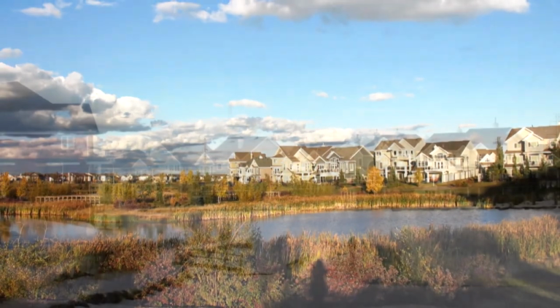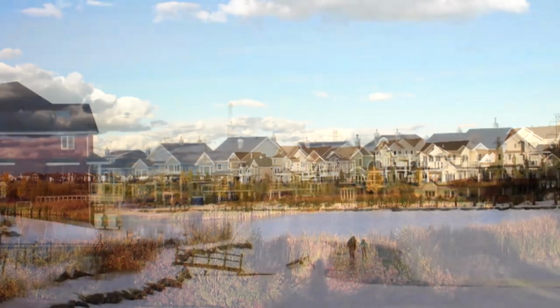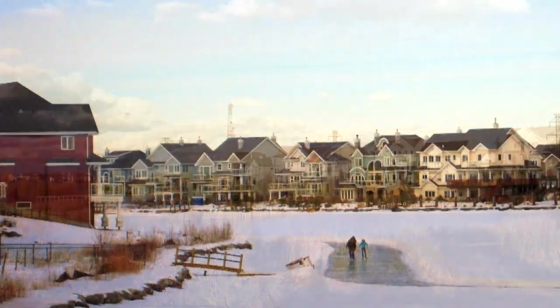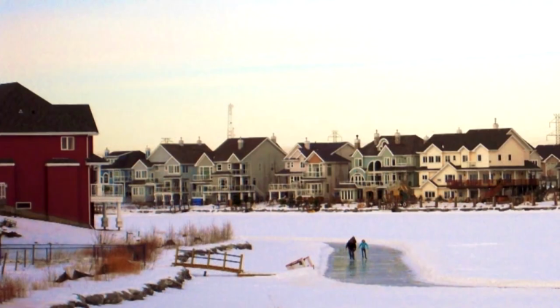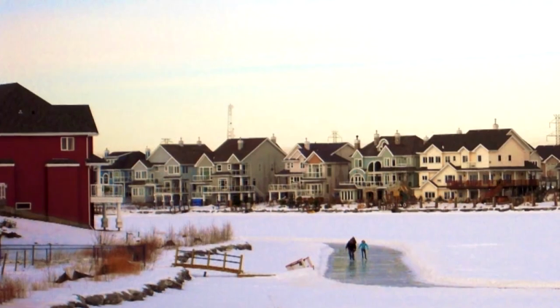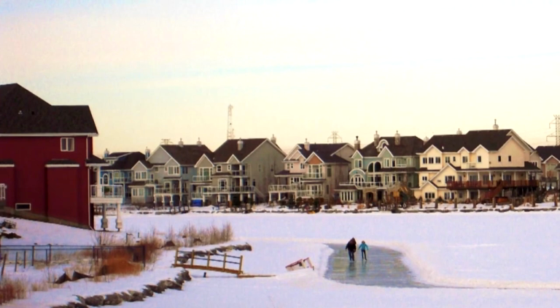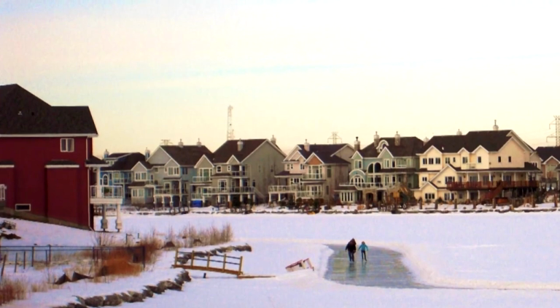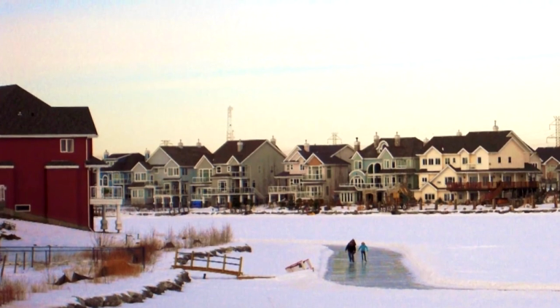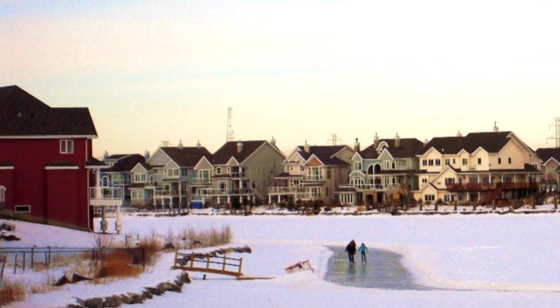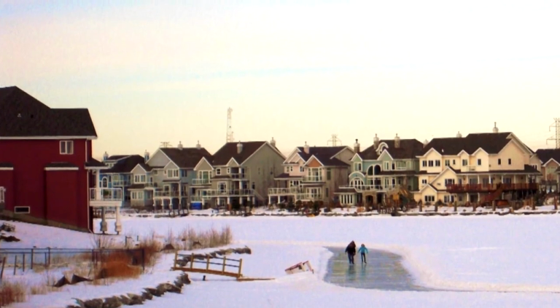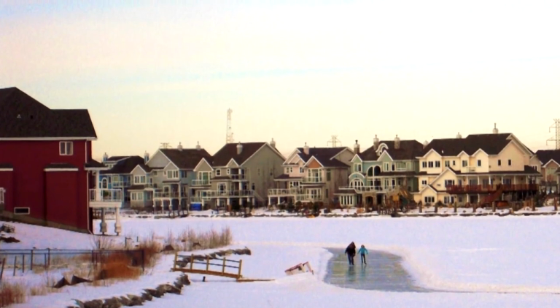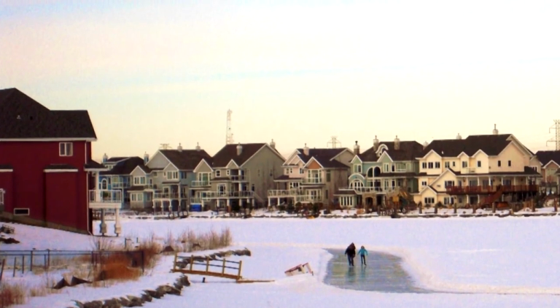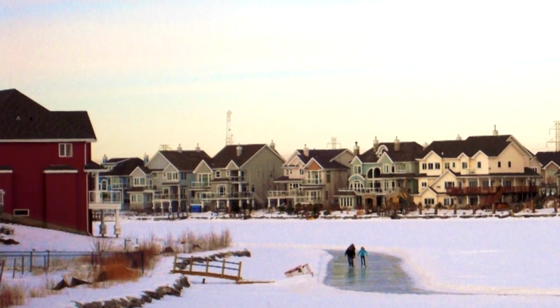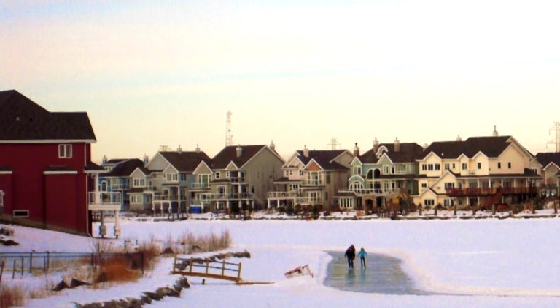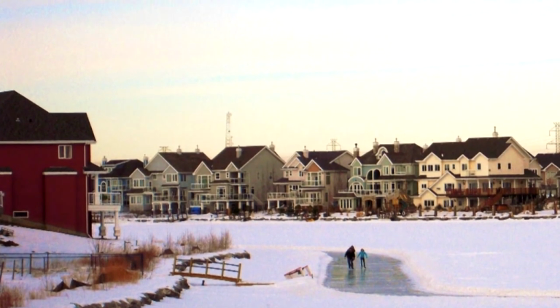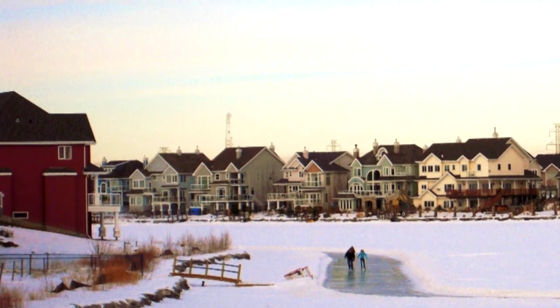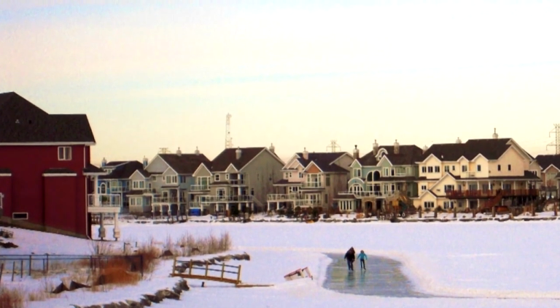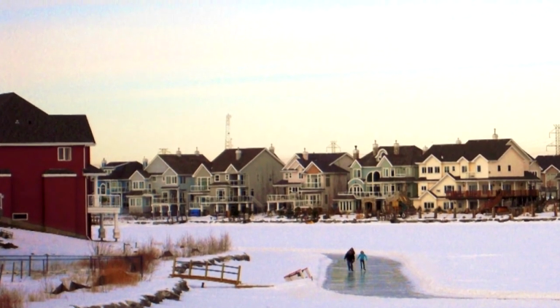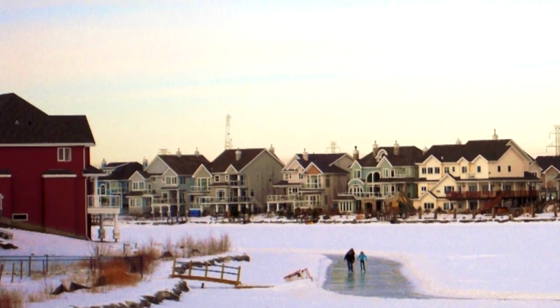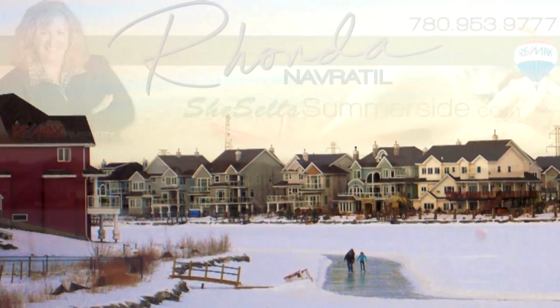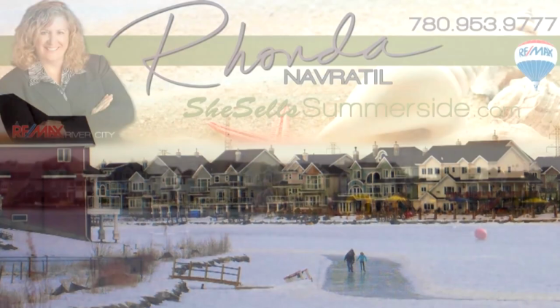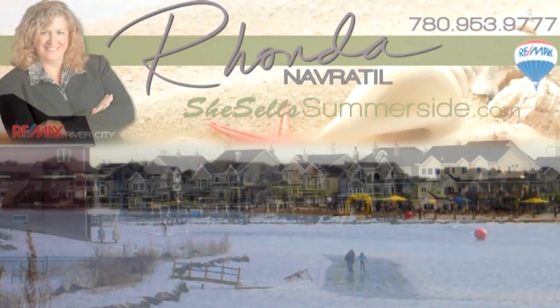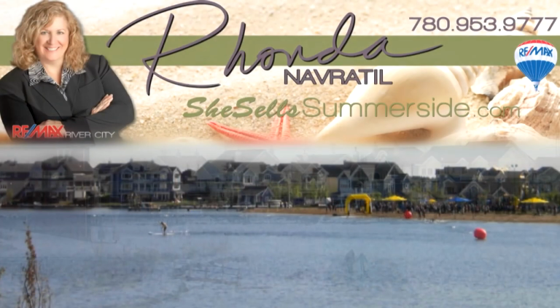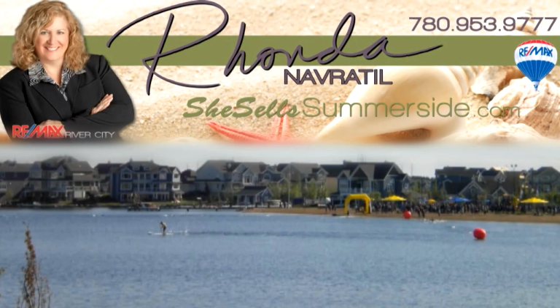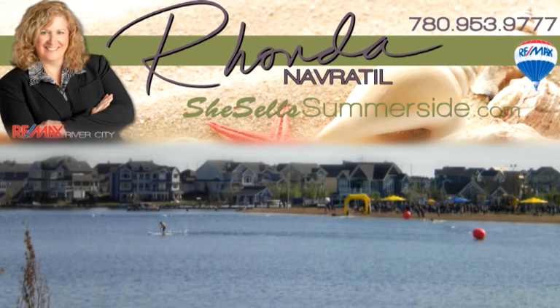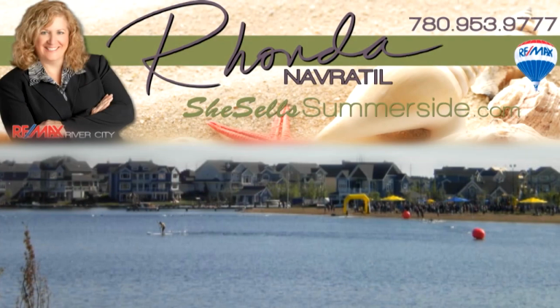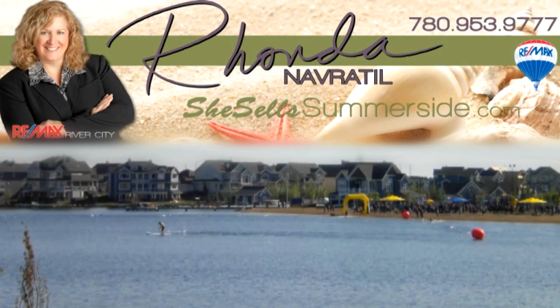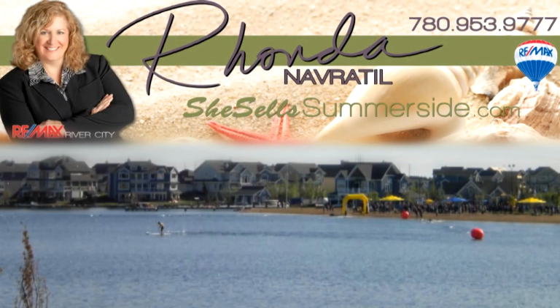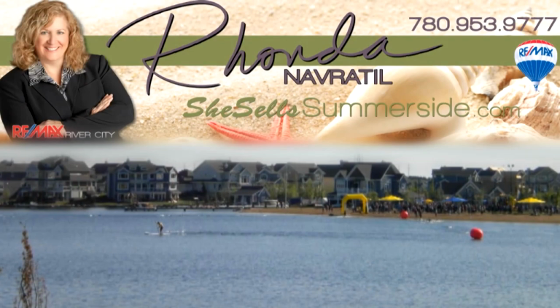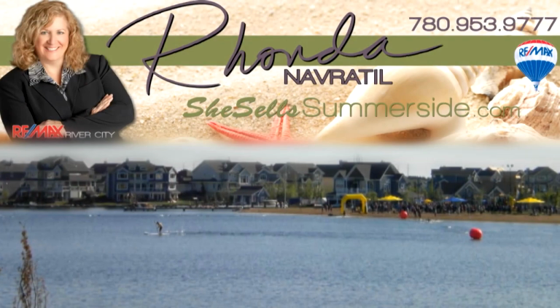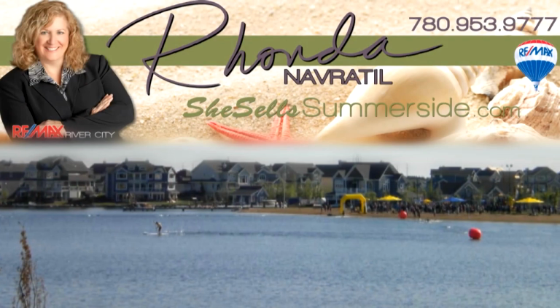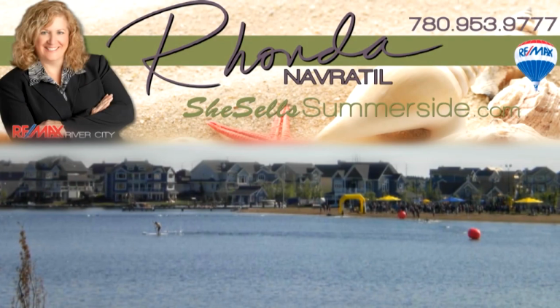If you think lake life could be your life, then call me and we'll take a personal tour of this property together.